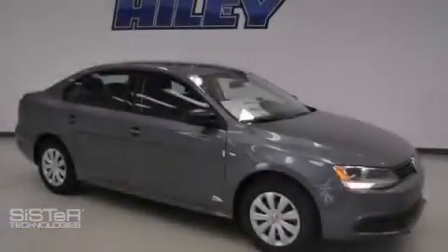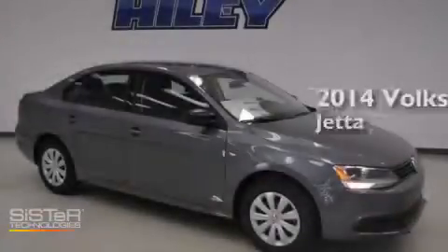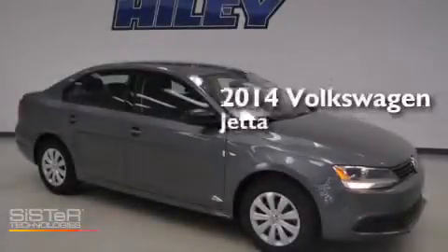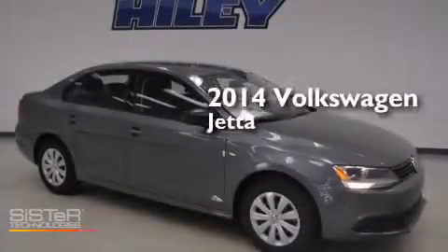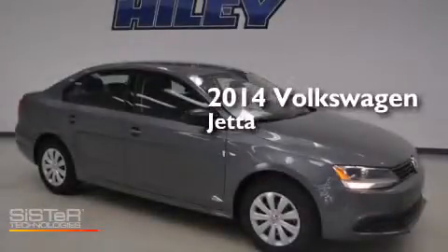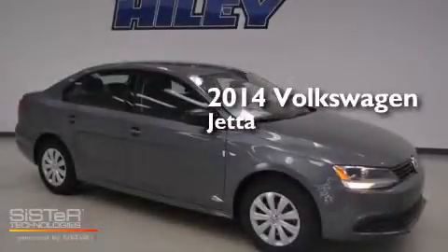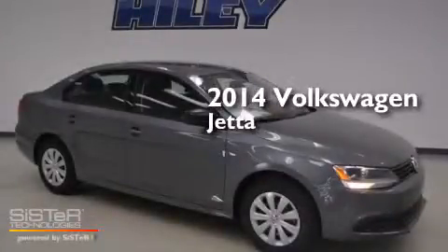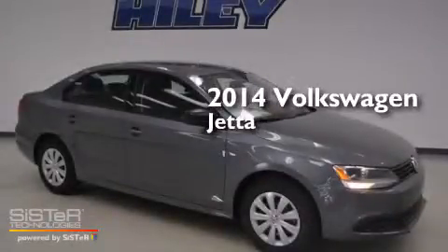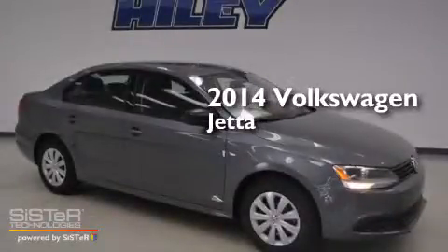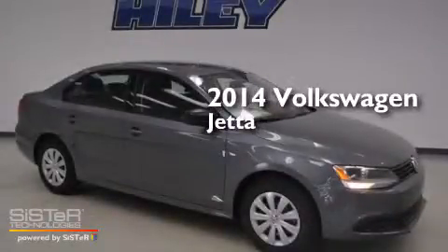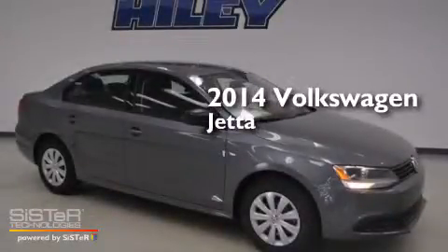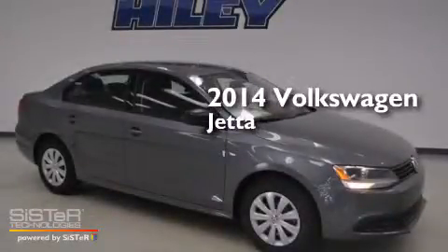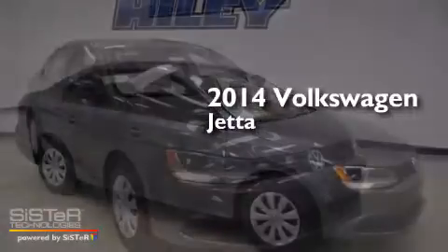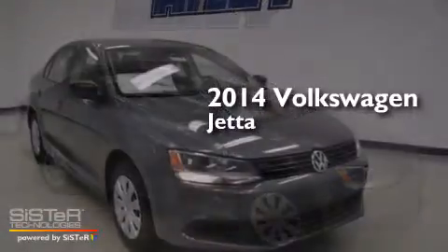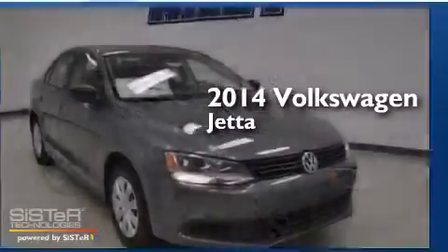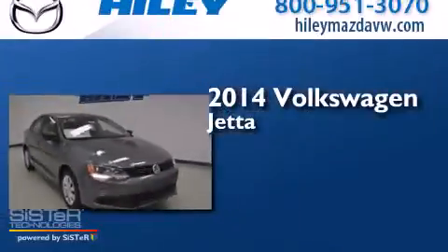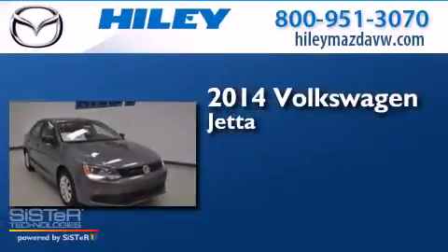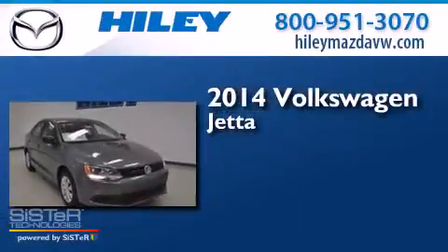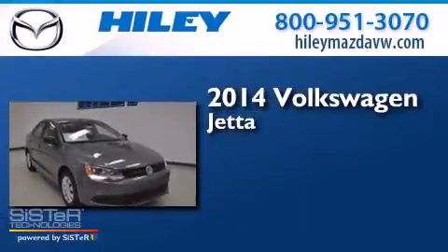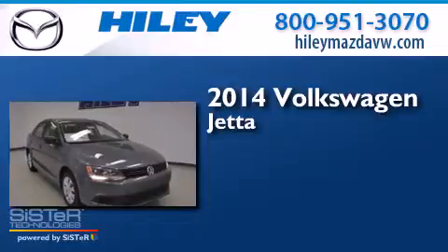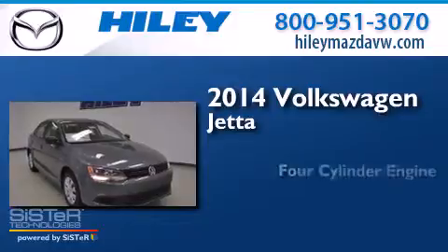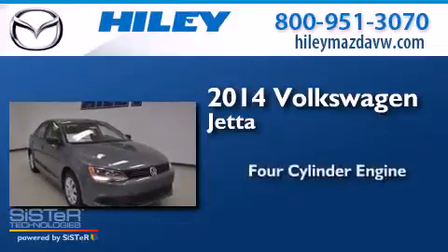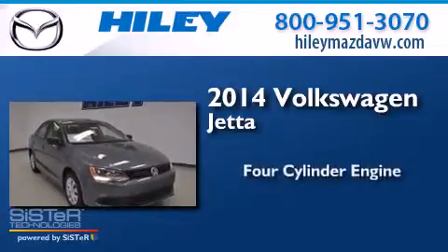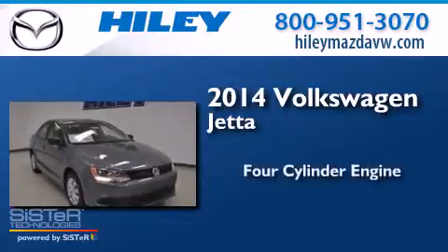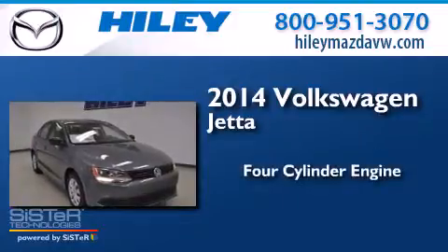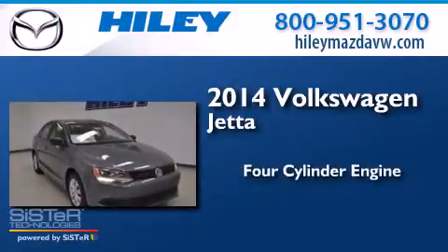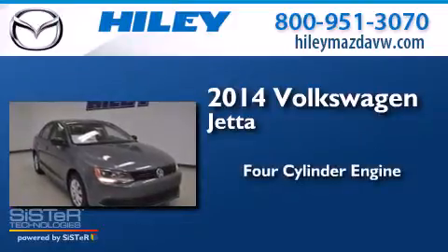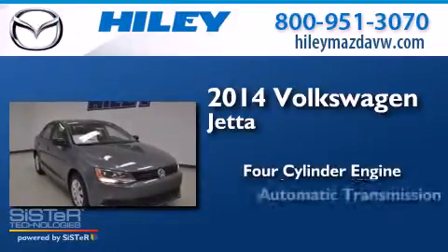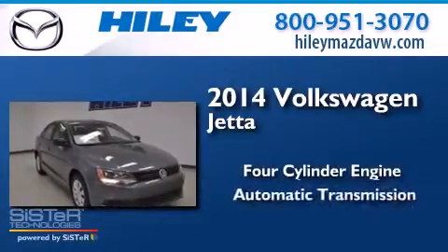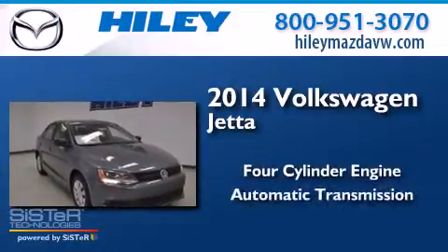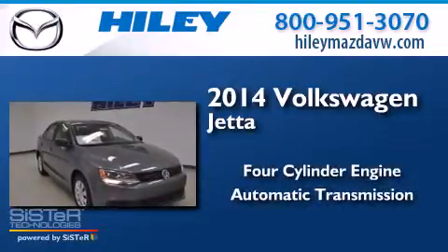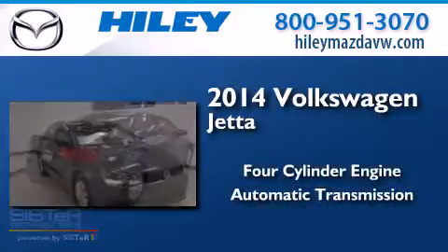This is a brand new 2014 Volkswagen Jetta. It has a four-cylinder engine and an automatic transmission.